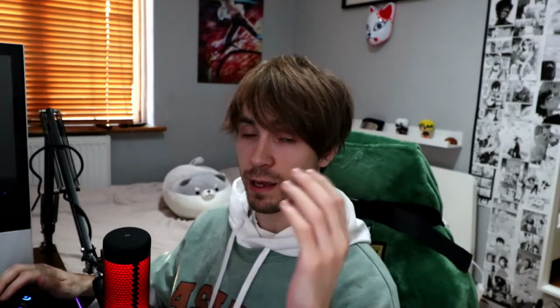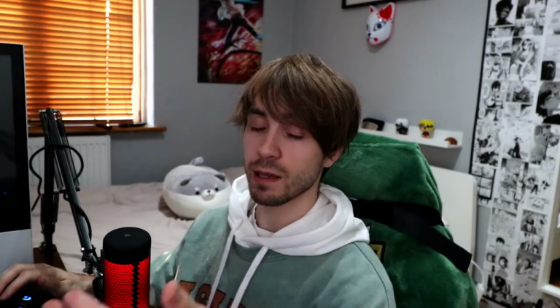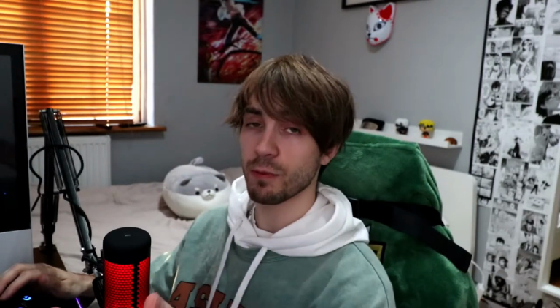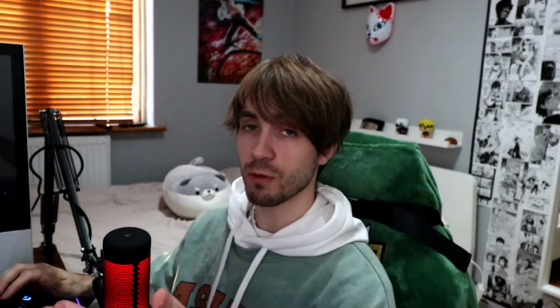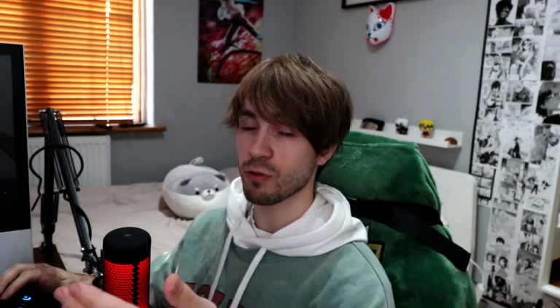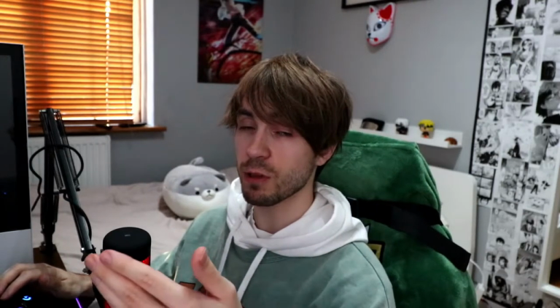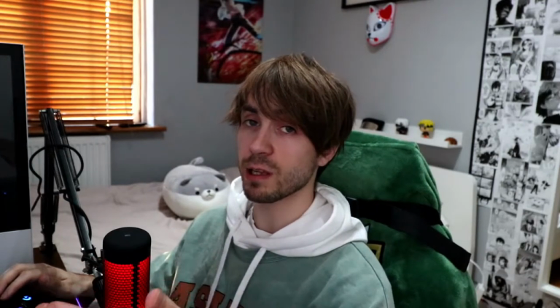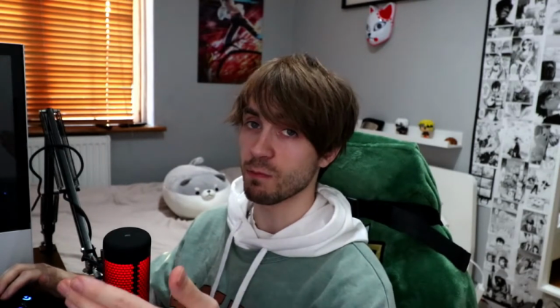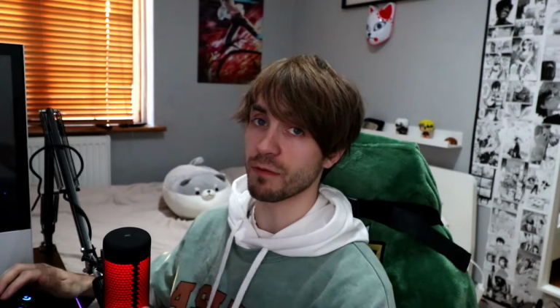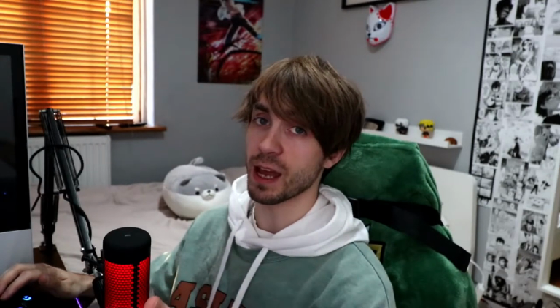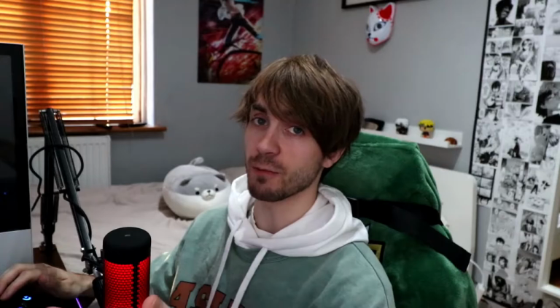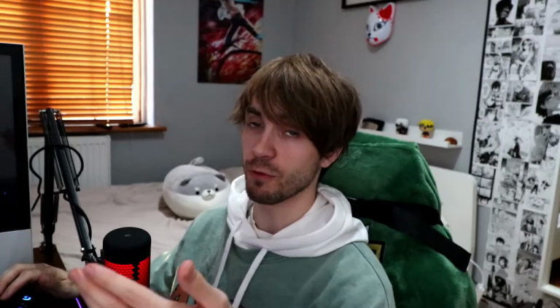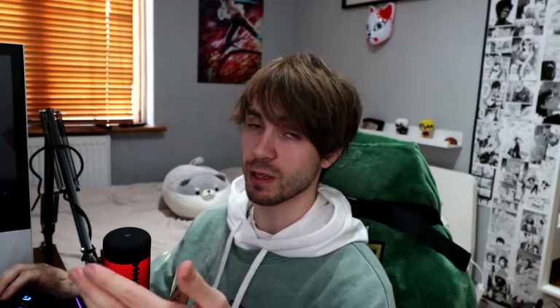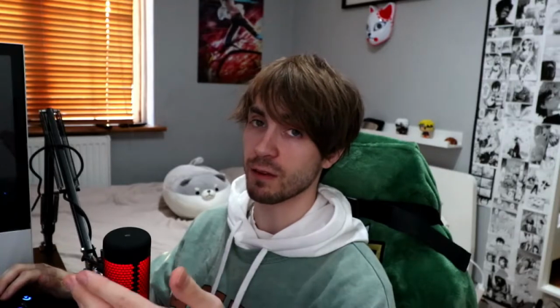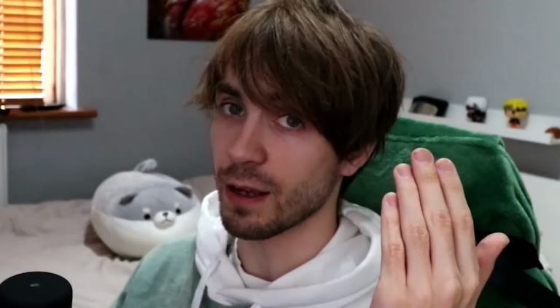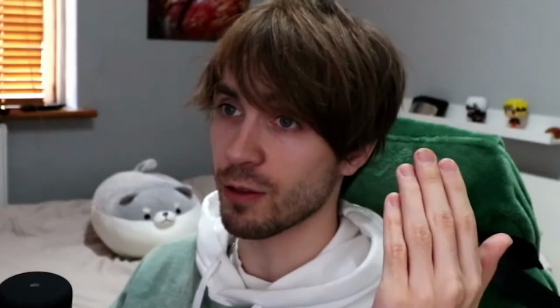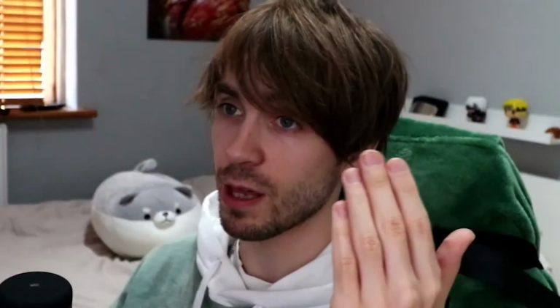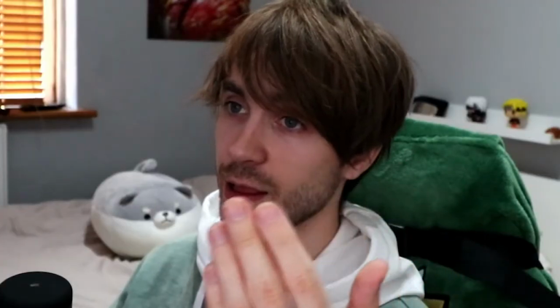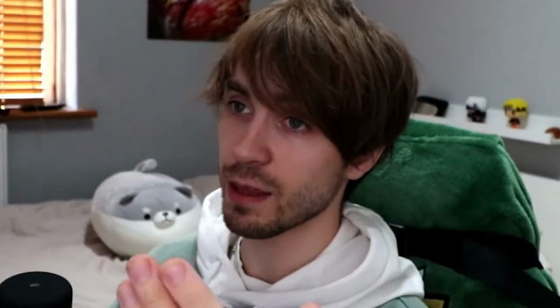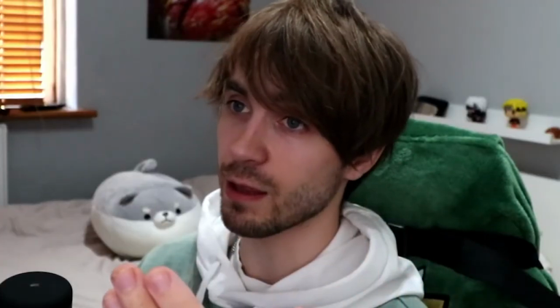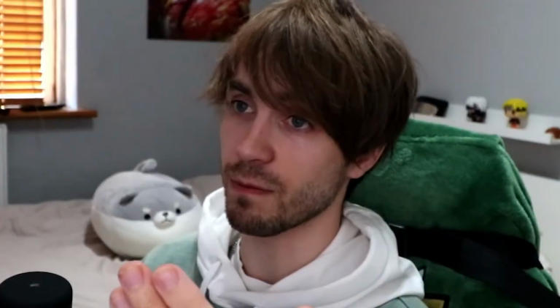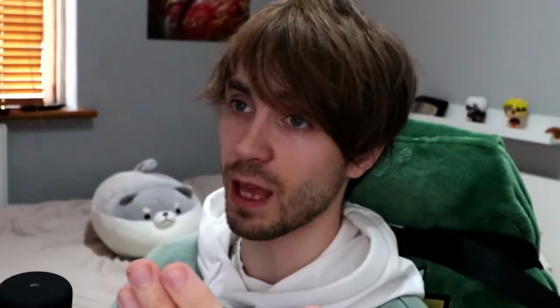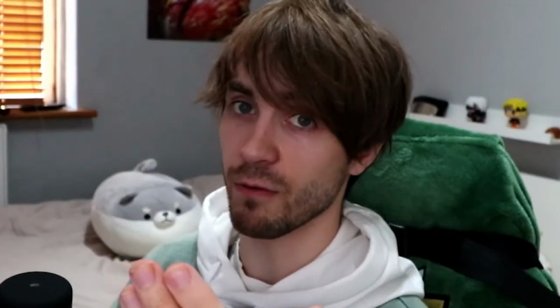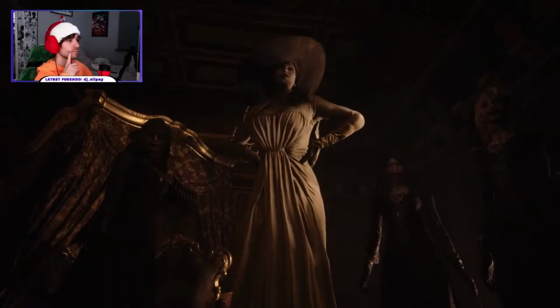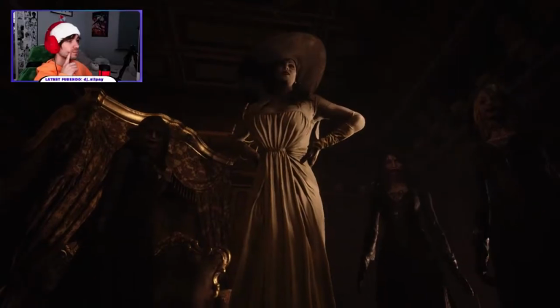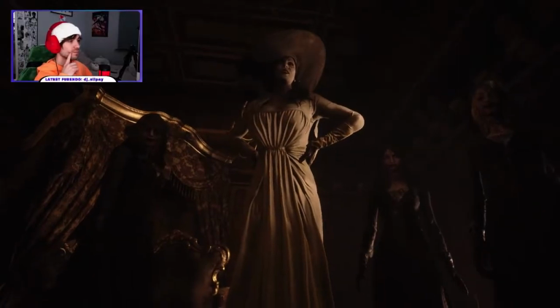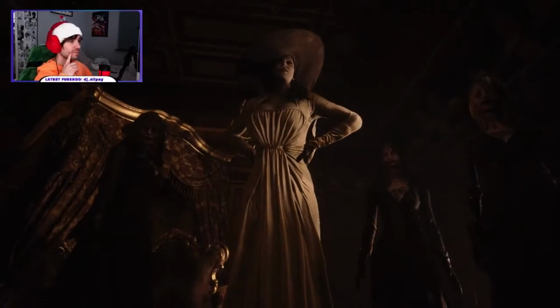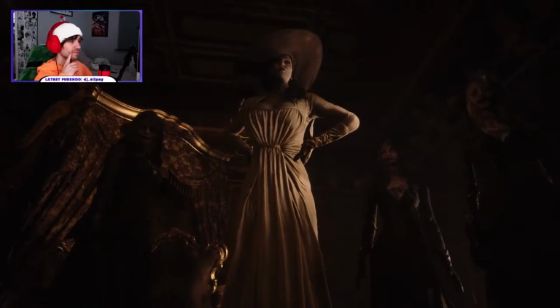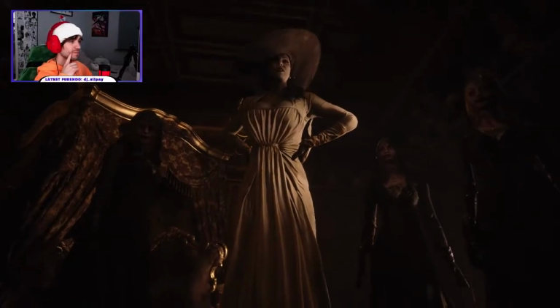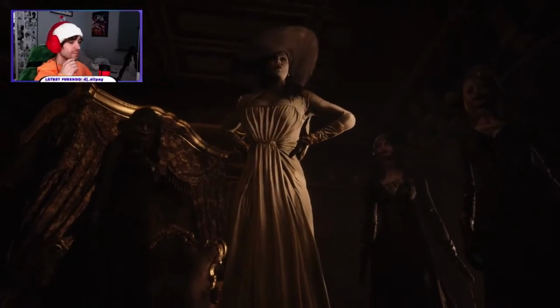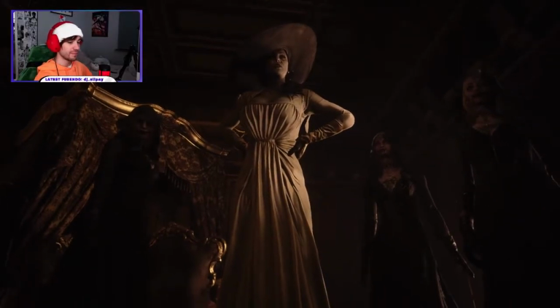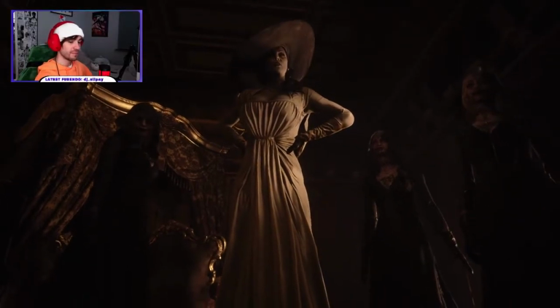Here's a clip of one of my streams earlier this month that I had with Resident Evil. Just listen to the state of it.